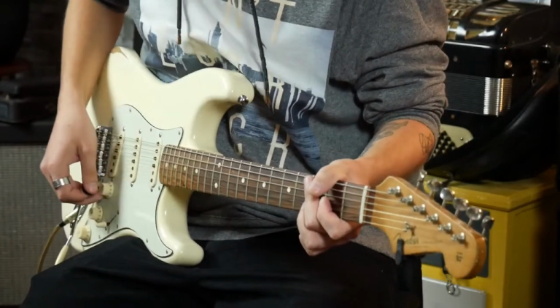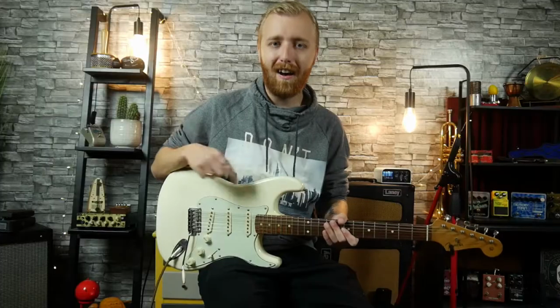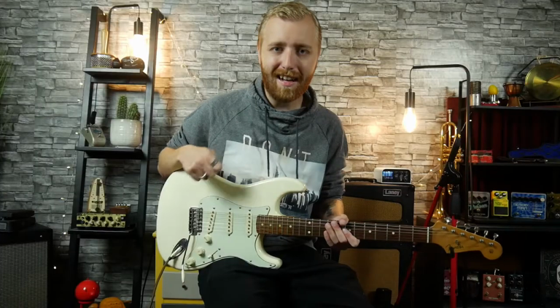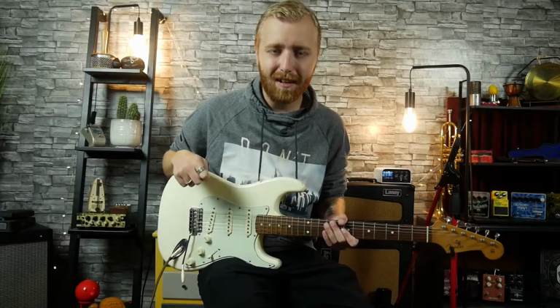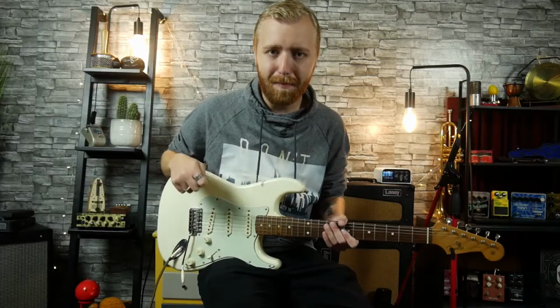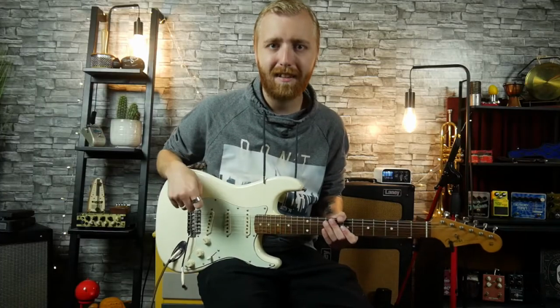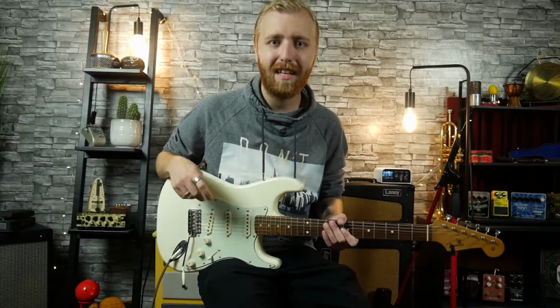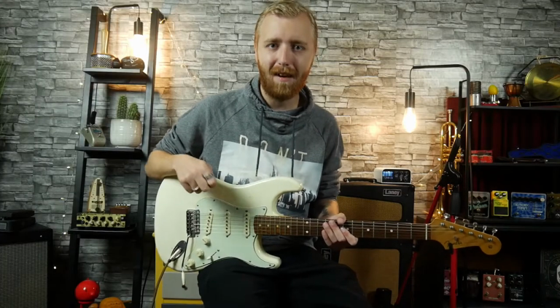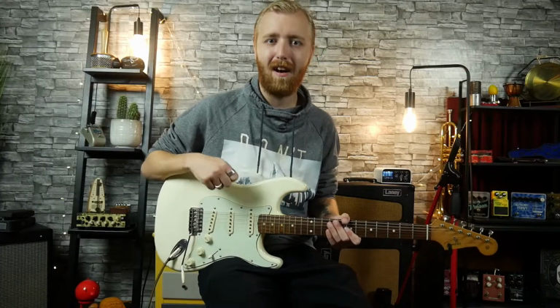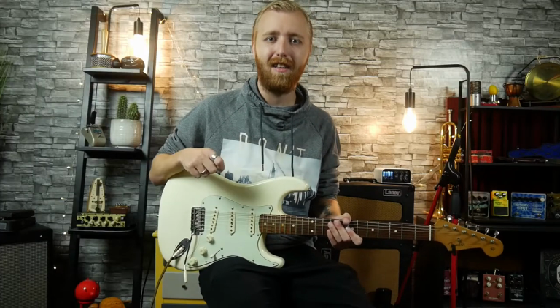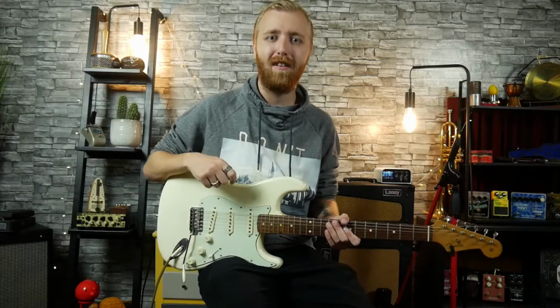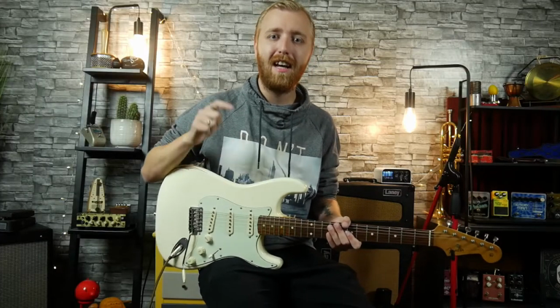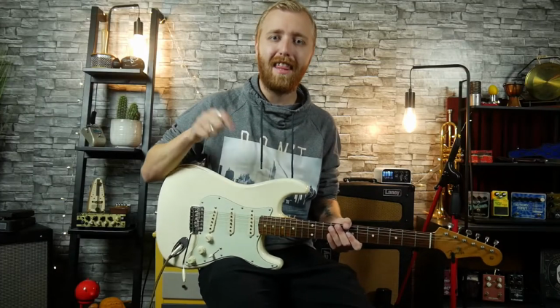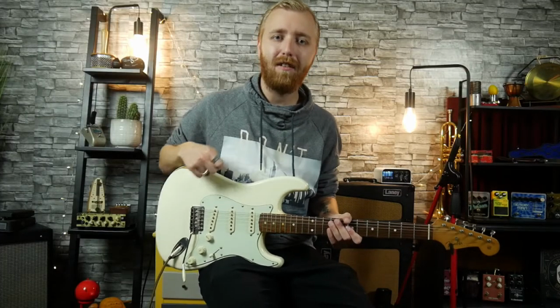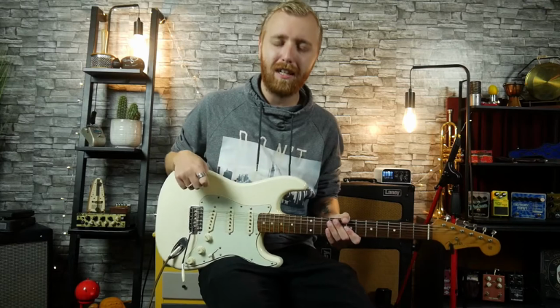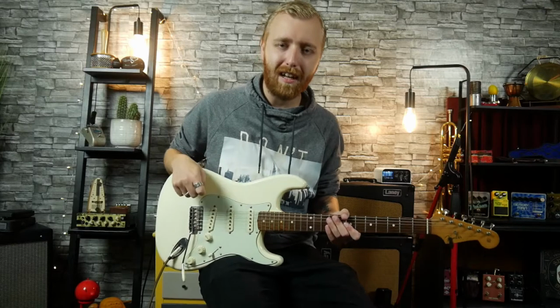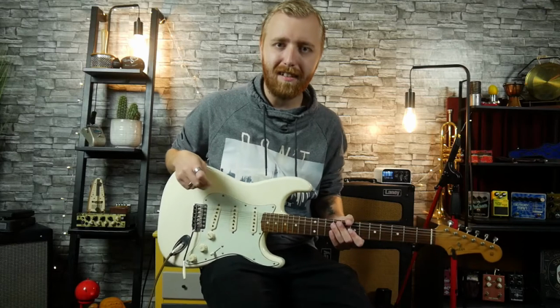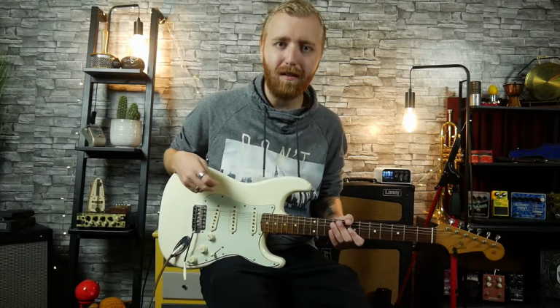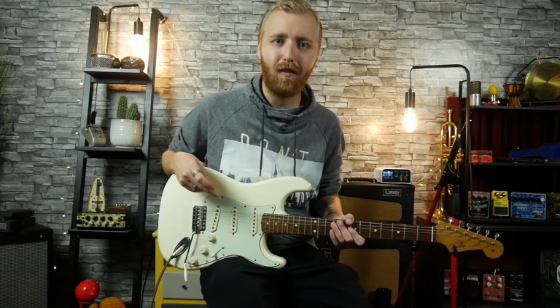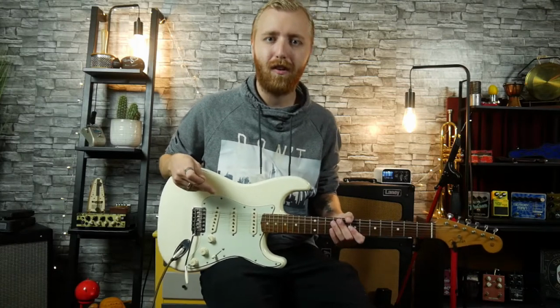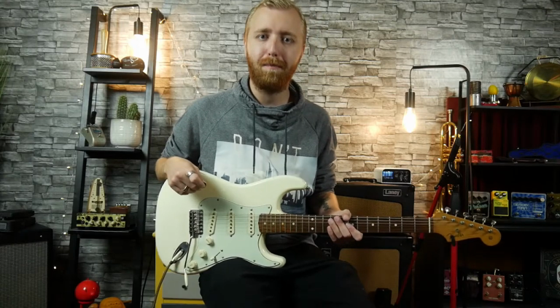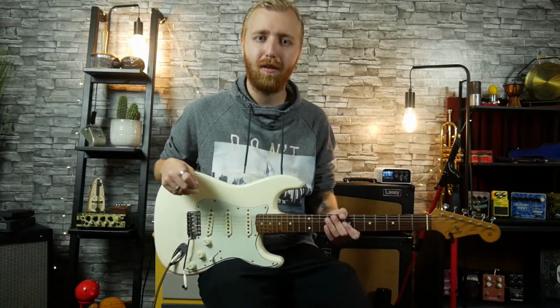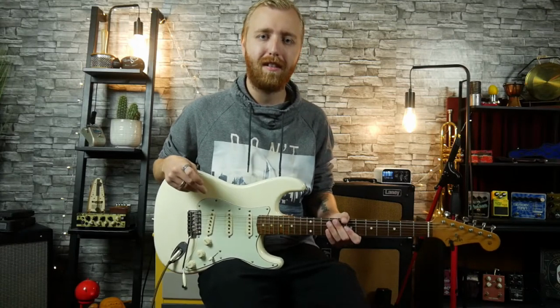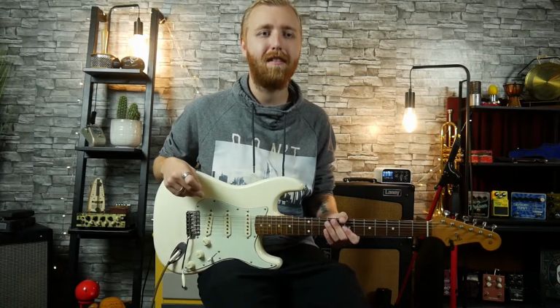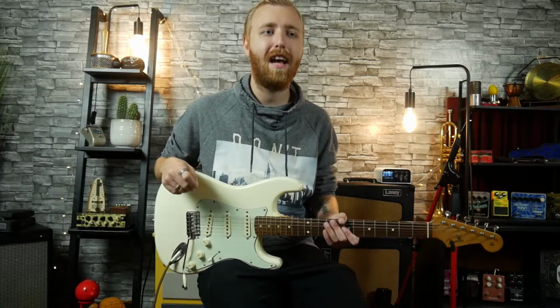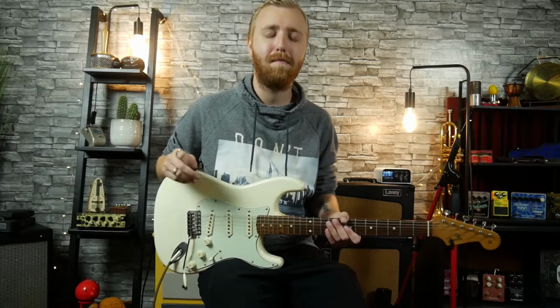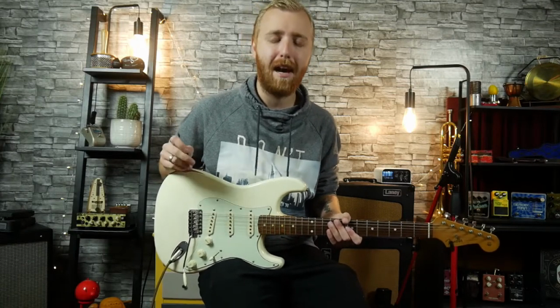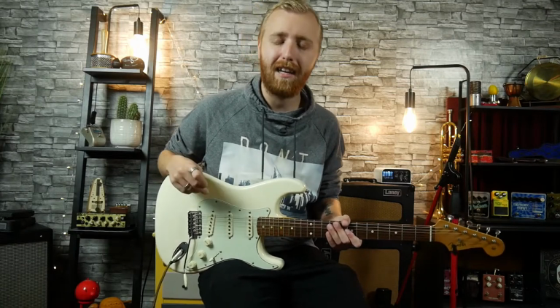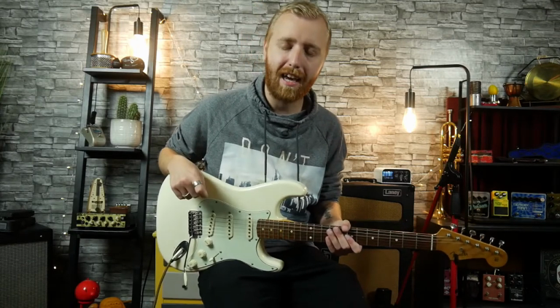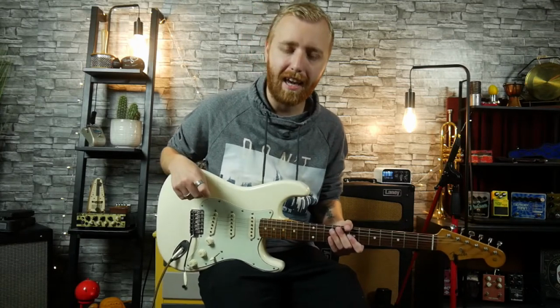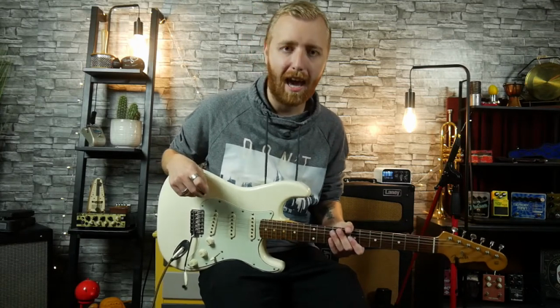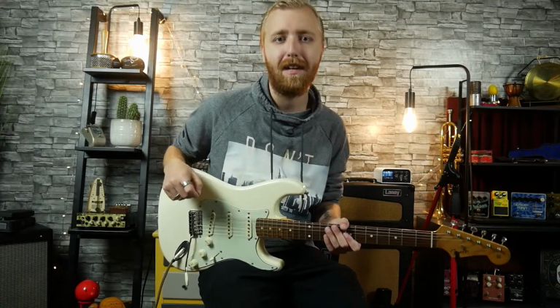All right, so back to the camera audio. That is what the LCT 440 Pure sounds like micing a cabinet.